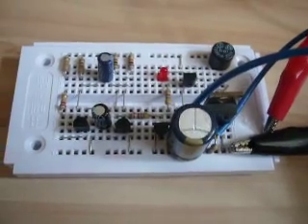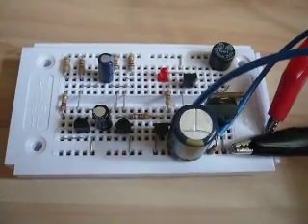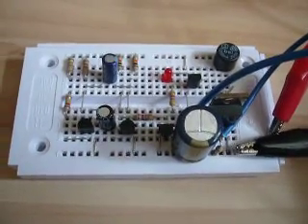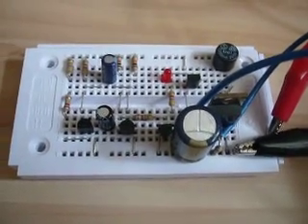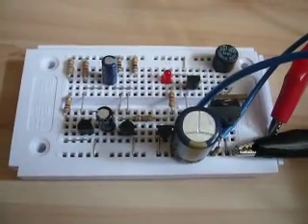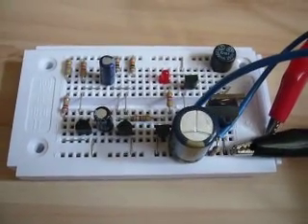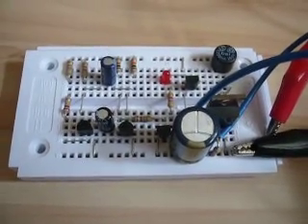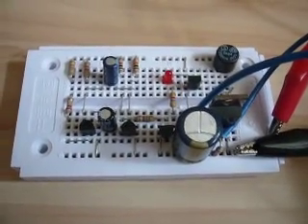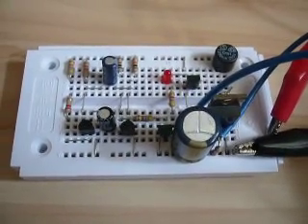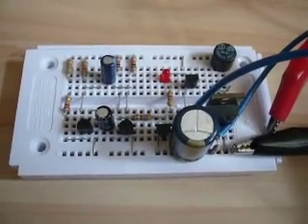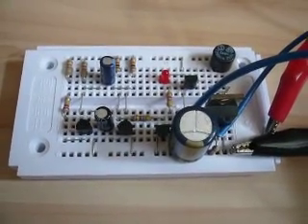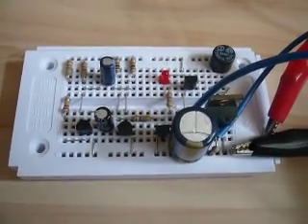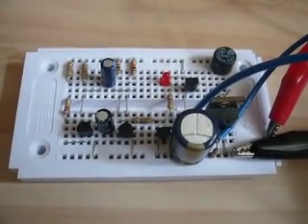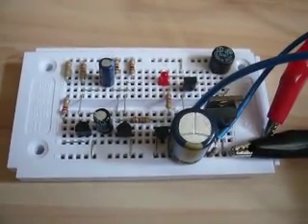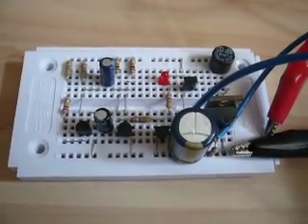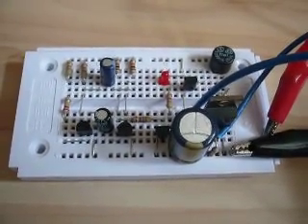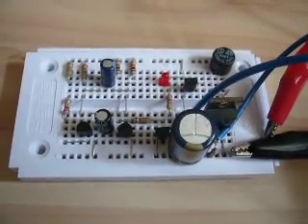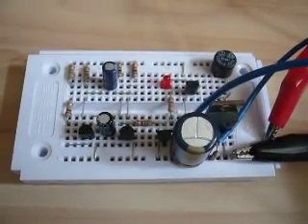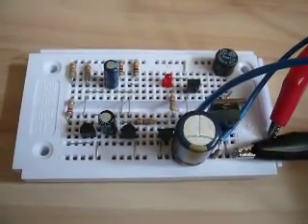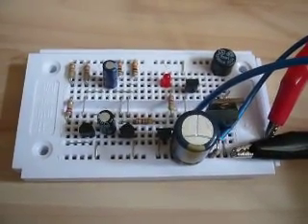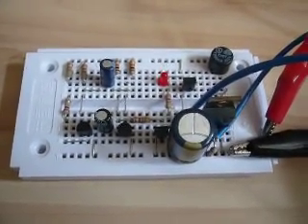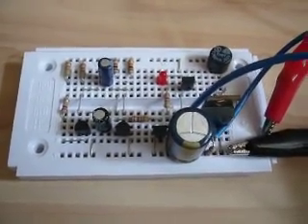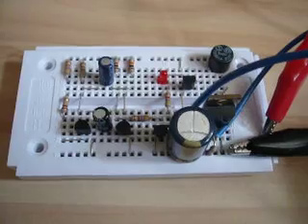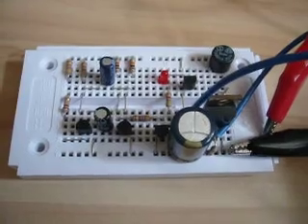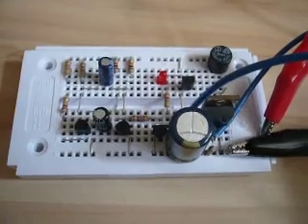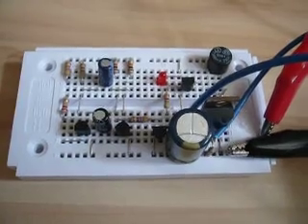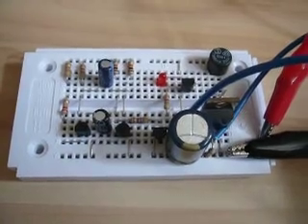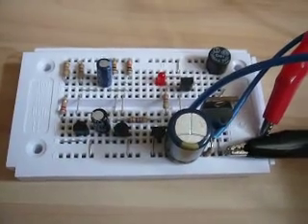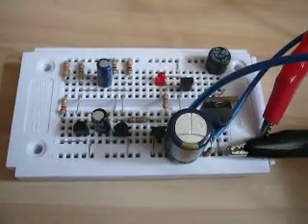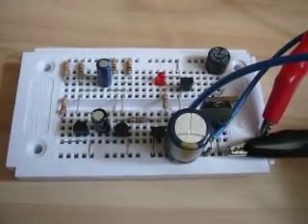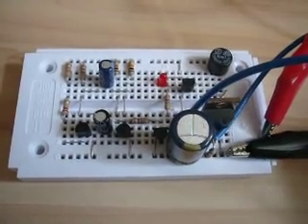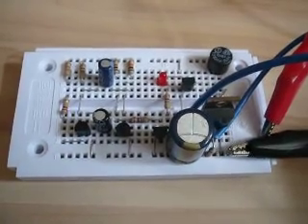Well, hi Dana. This is another project from me. It's a small electric fence charger.